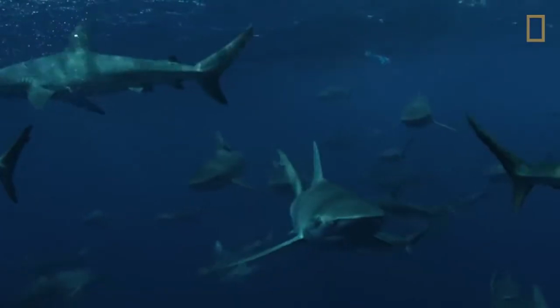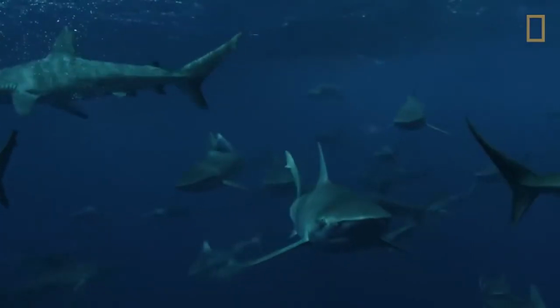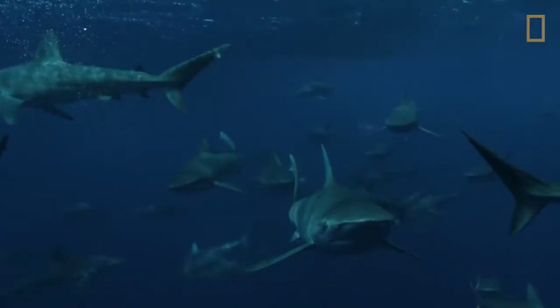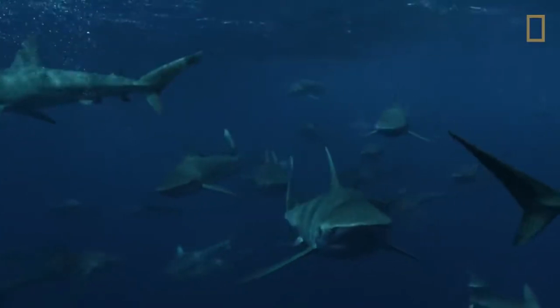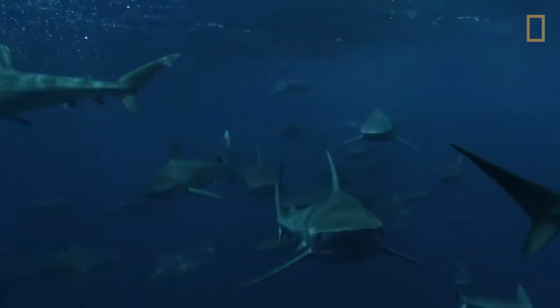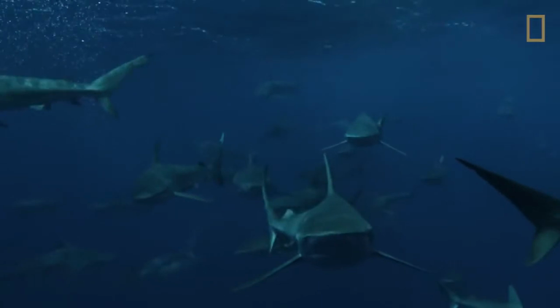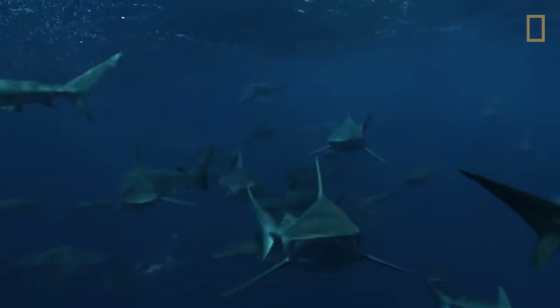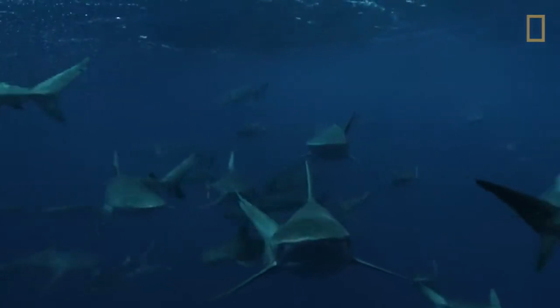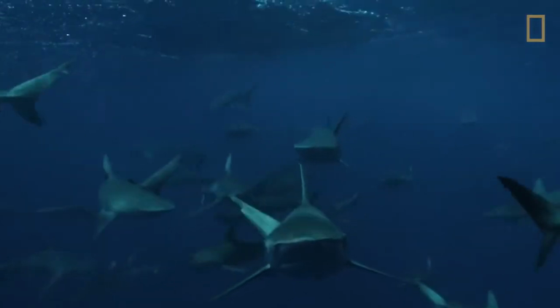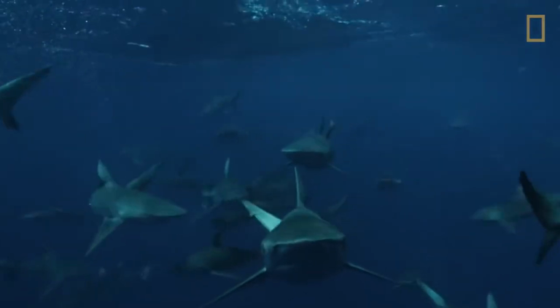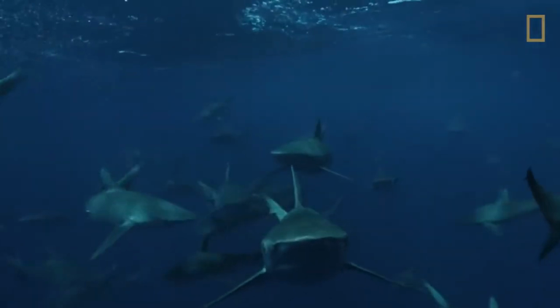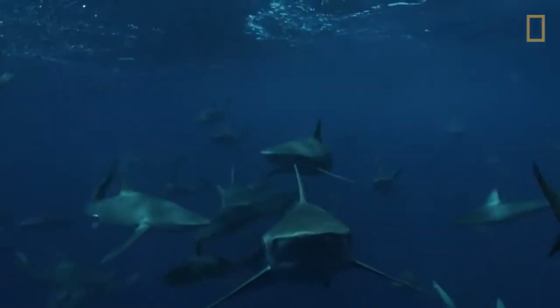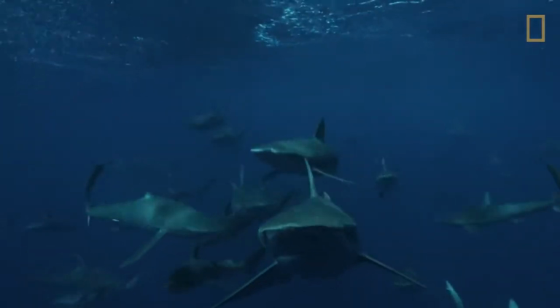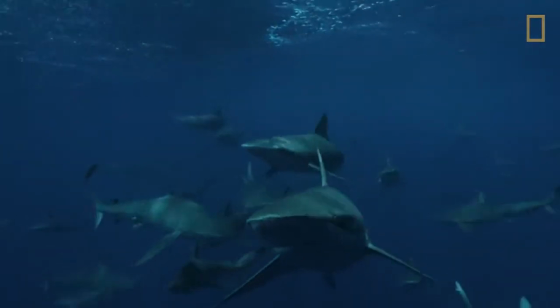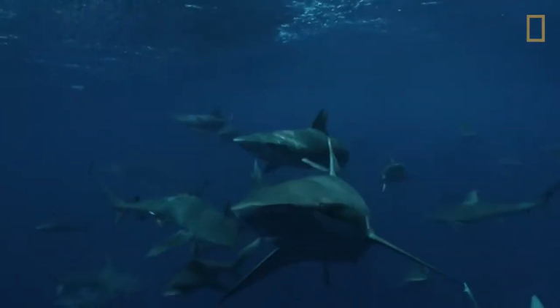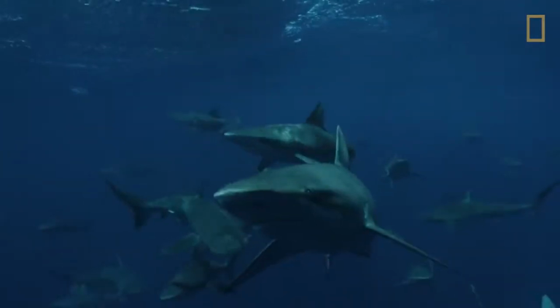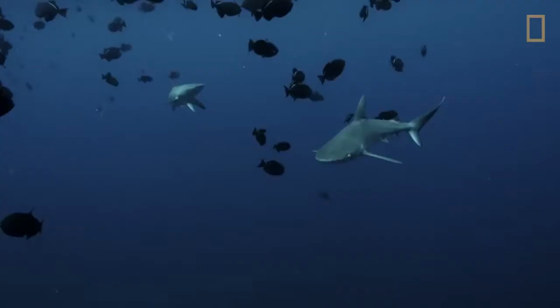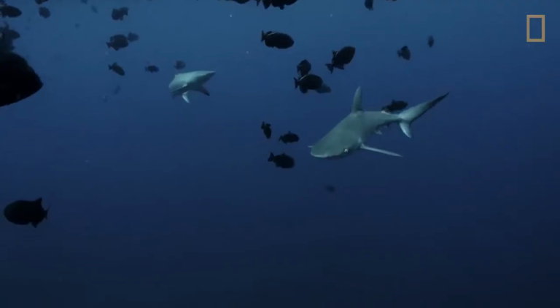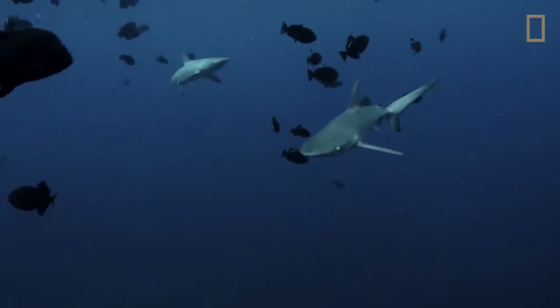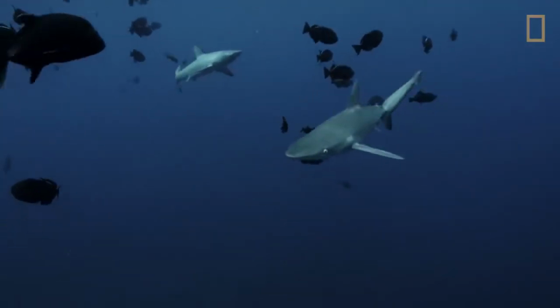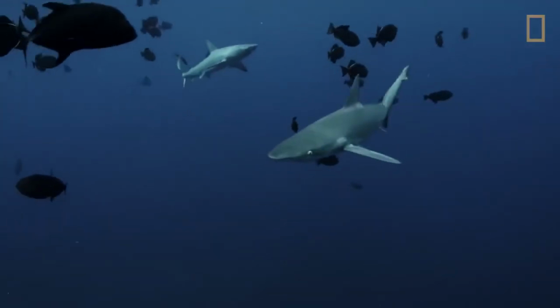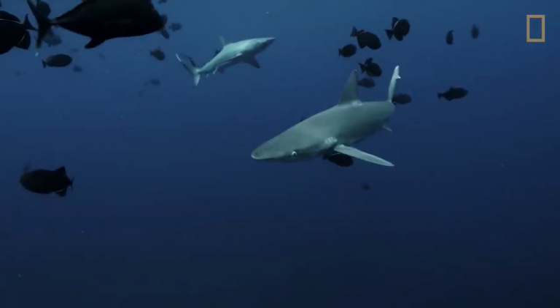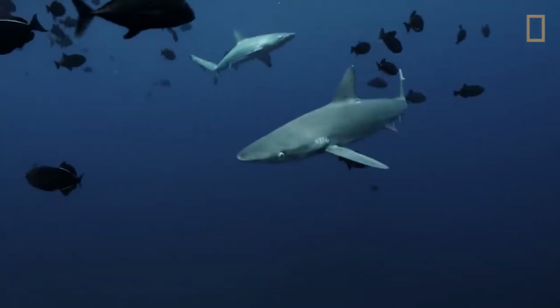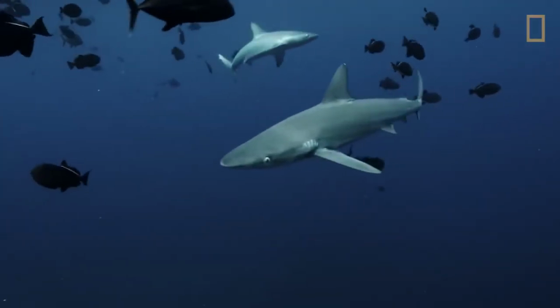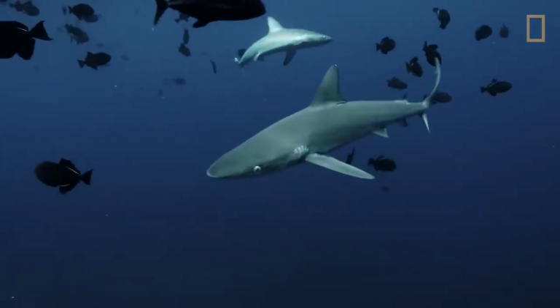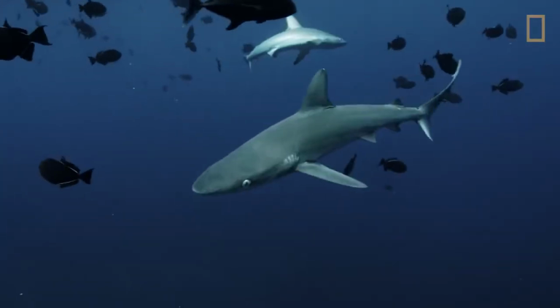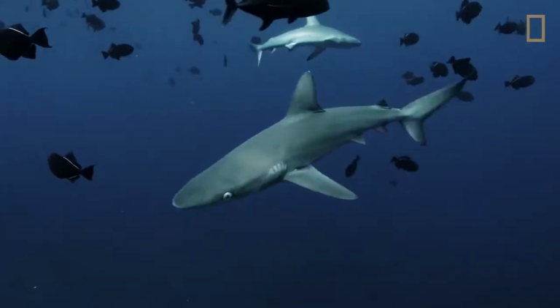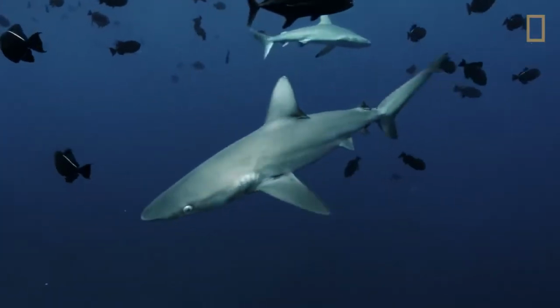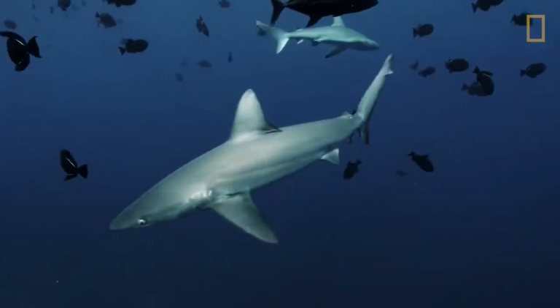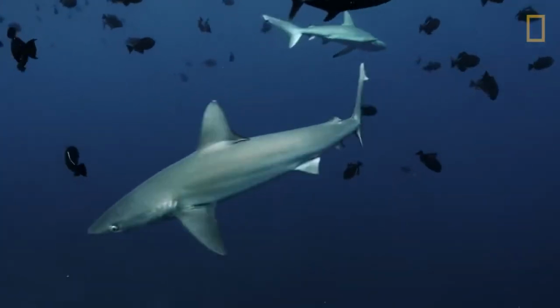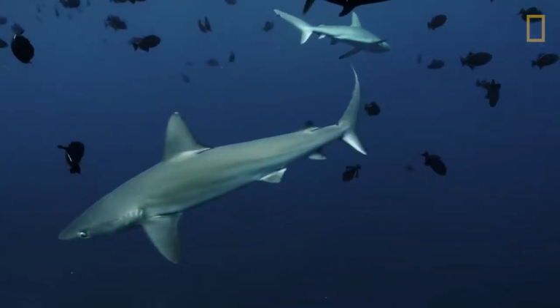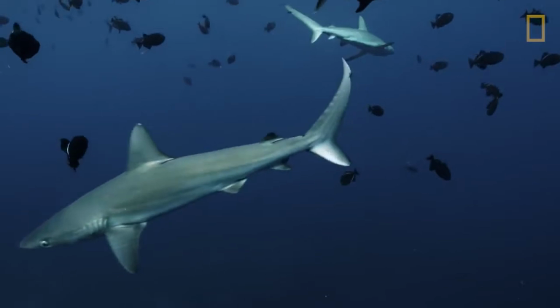This heightened sense of smell aids in their hunt of tuna, octopuses, rays, and other animals.